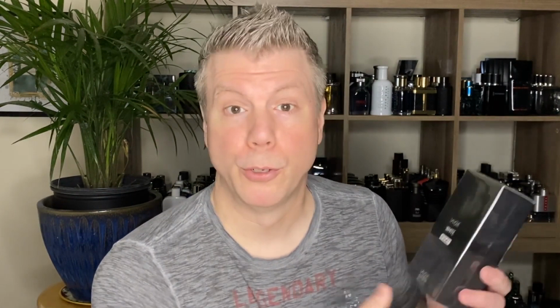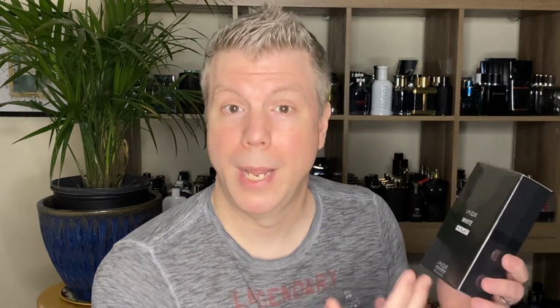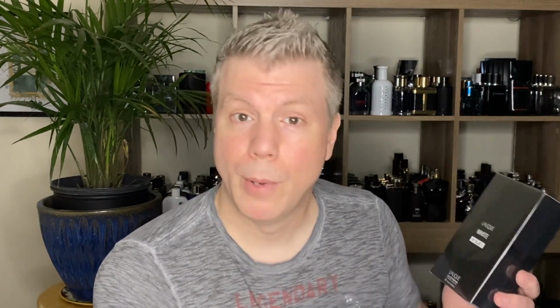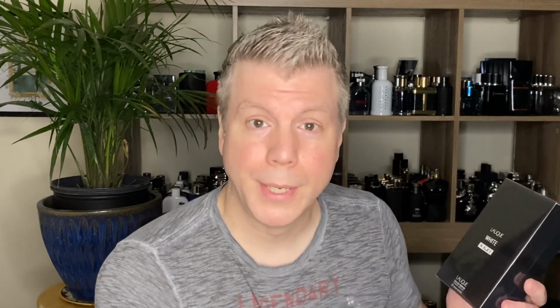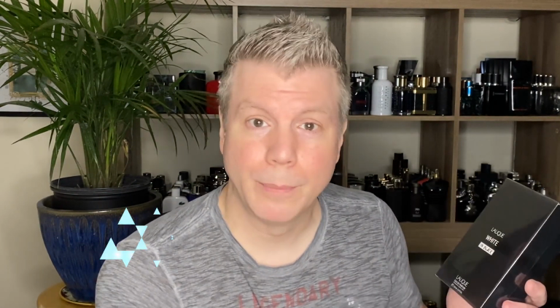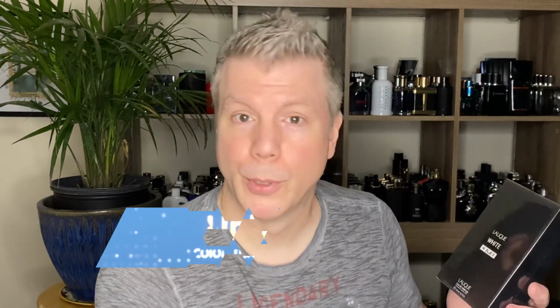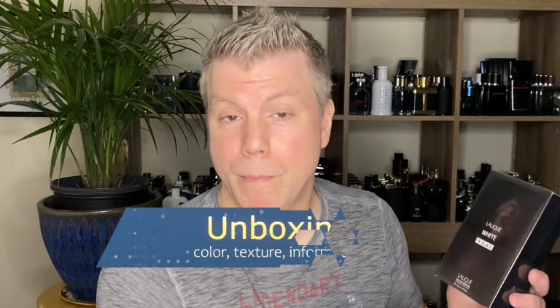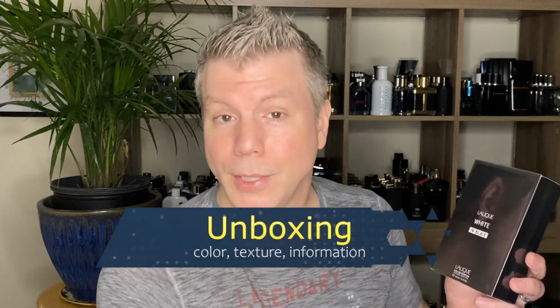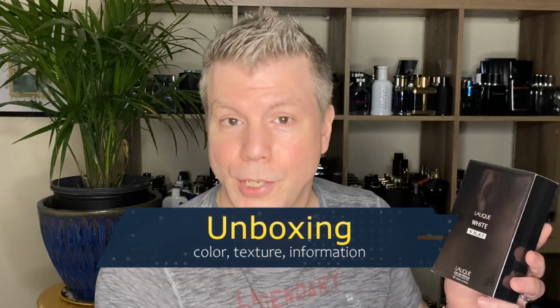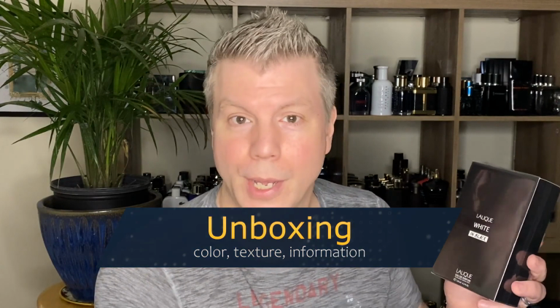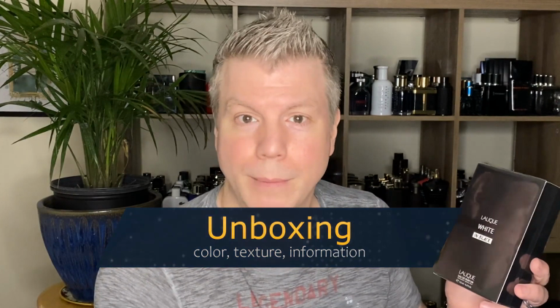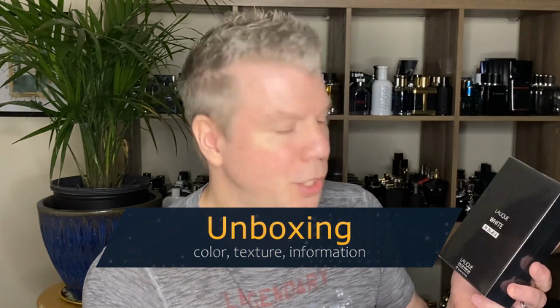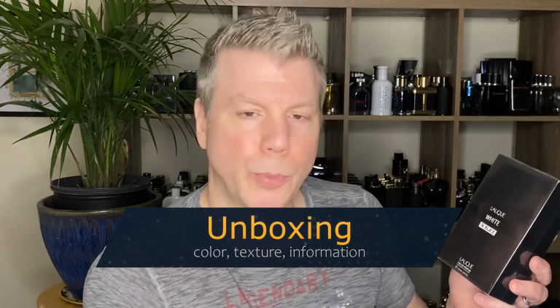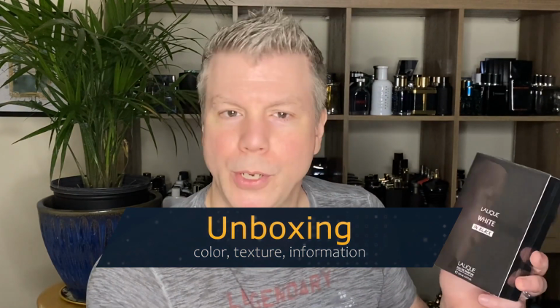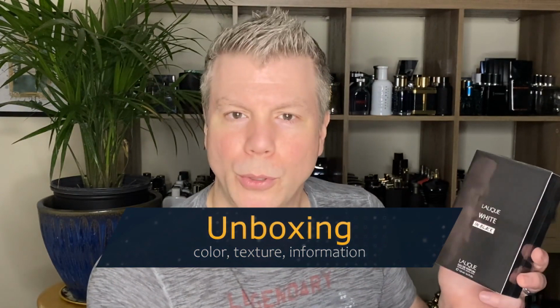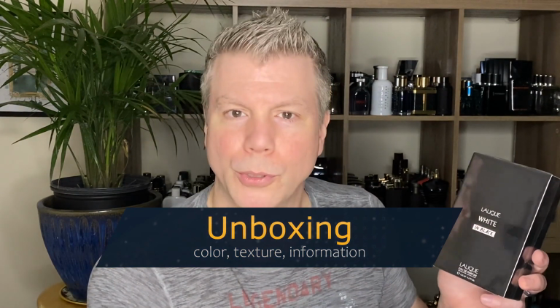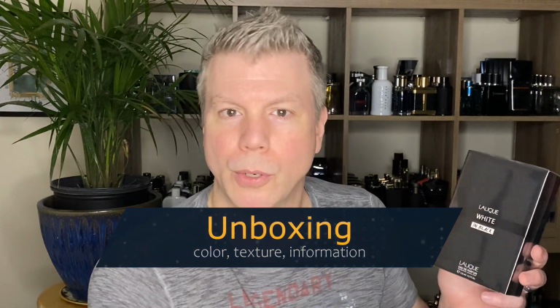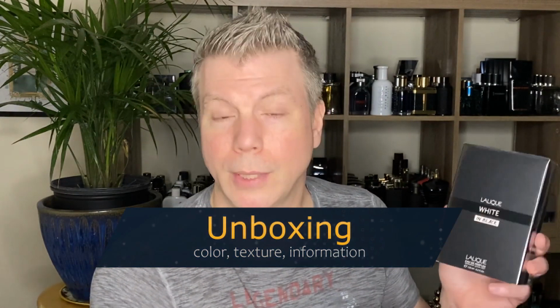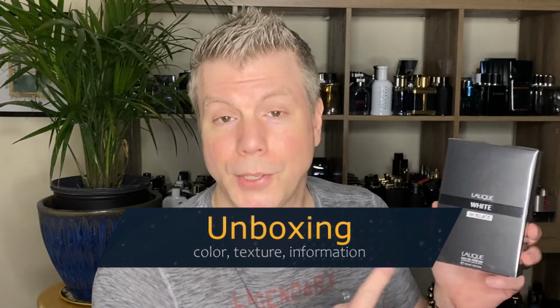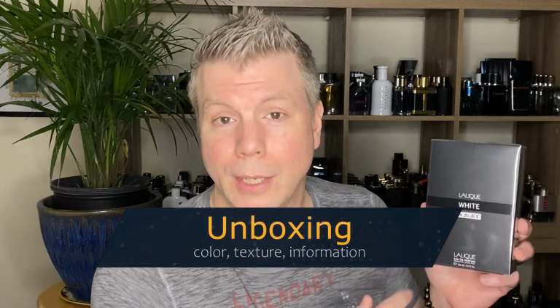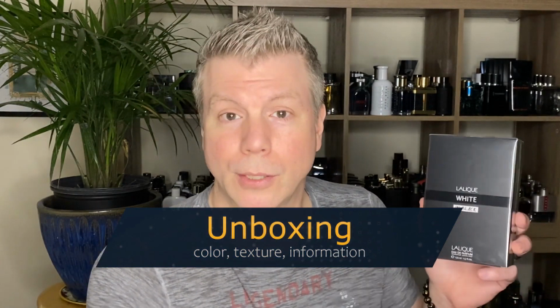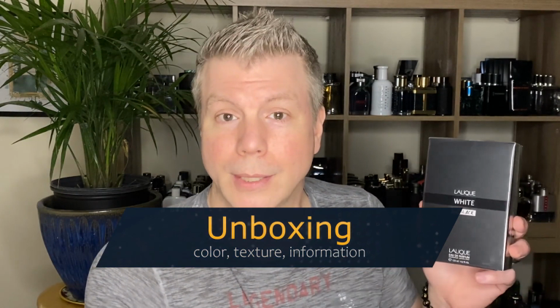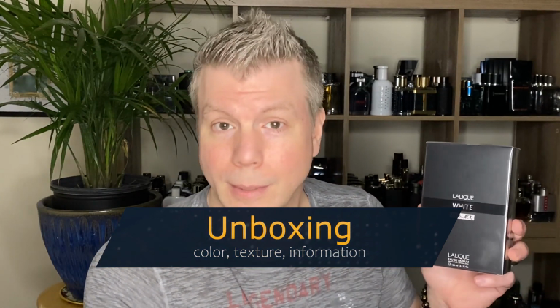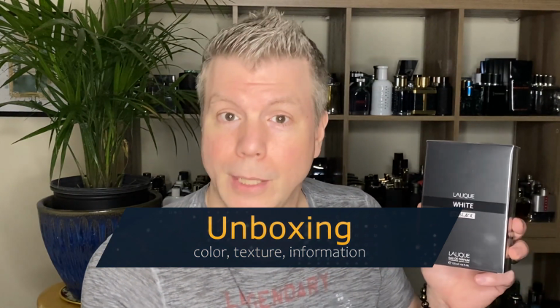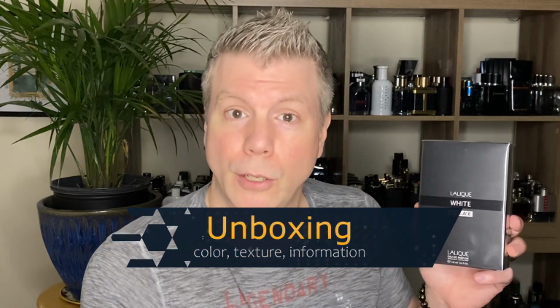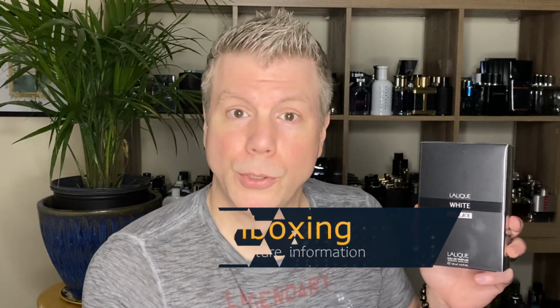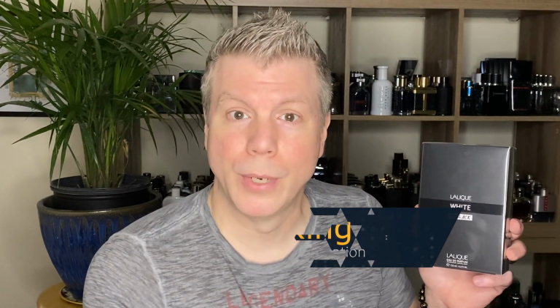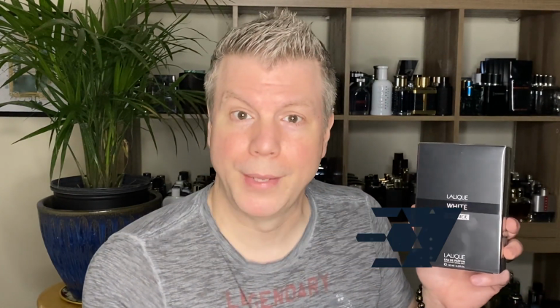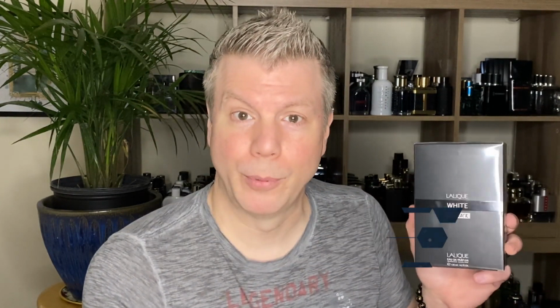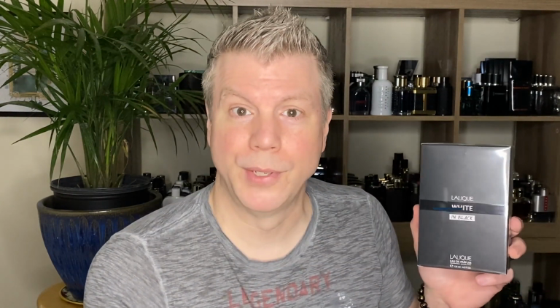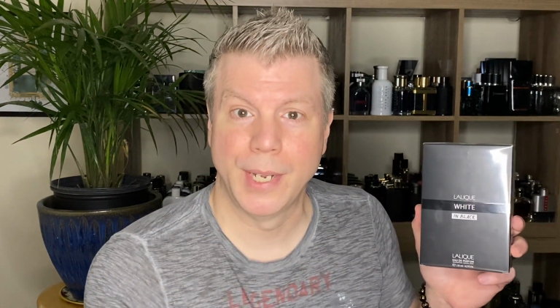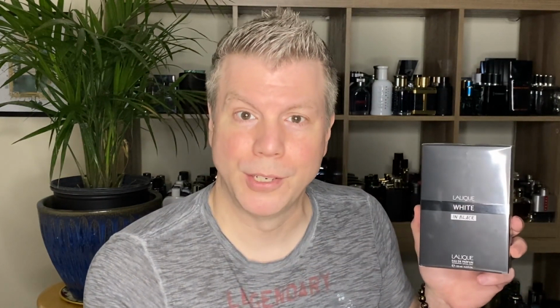Put your name on it, put a message on it, which is pretty cool. So let's take a closer look at that presentation.